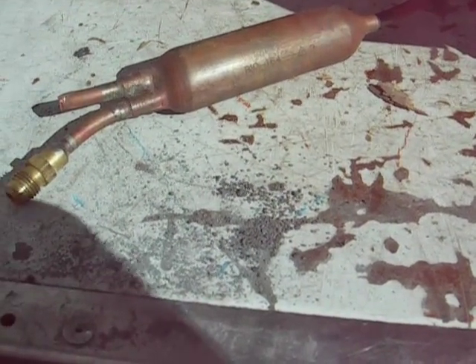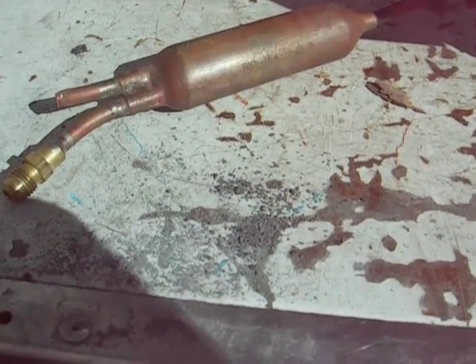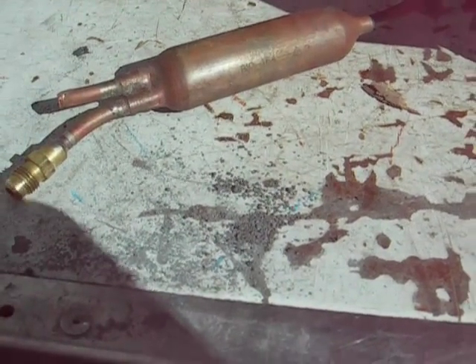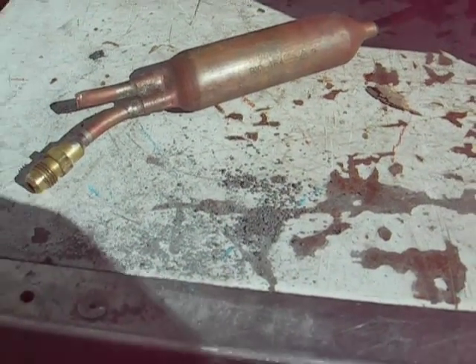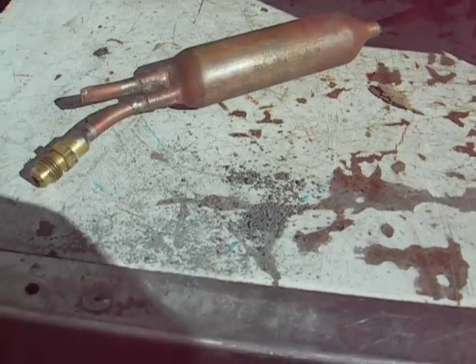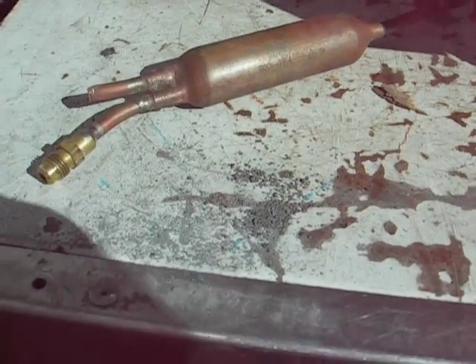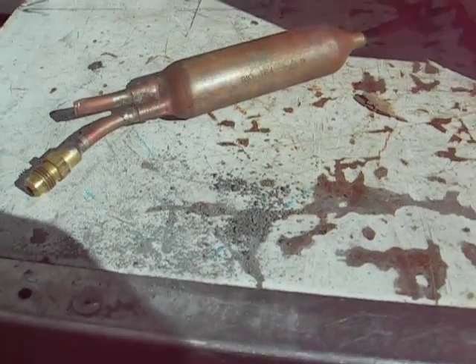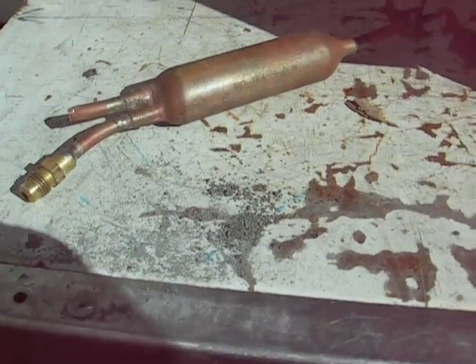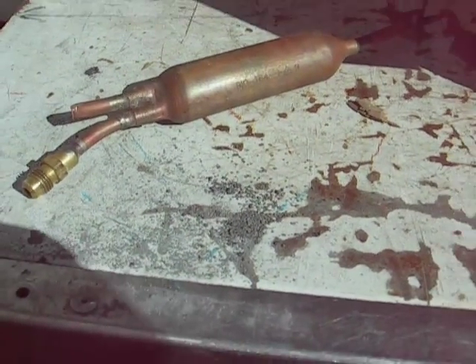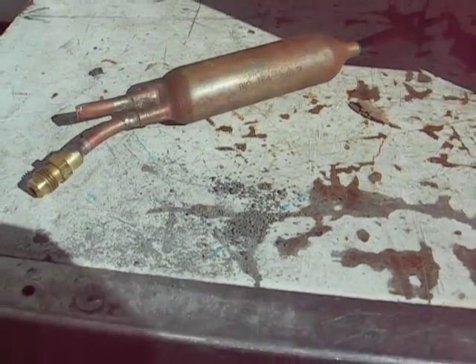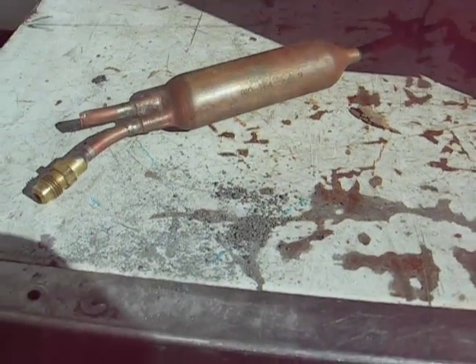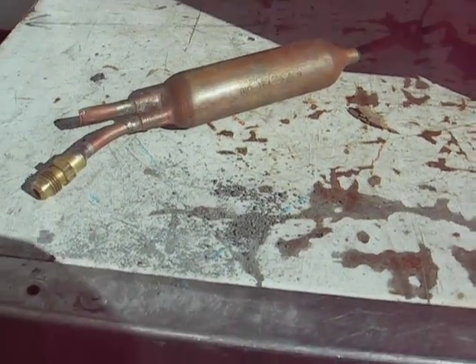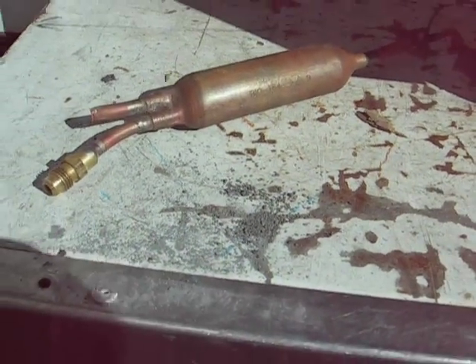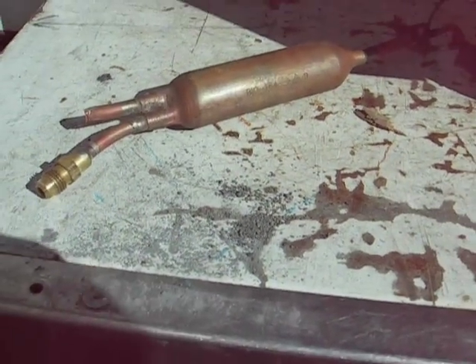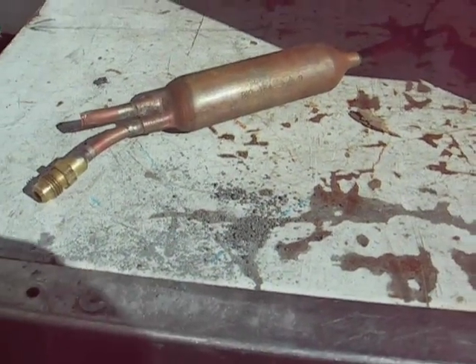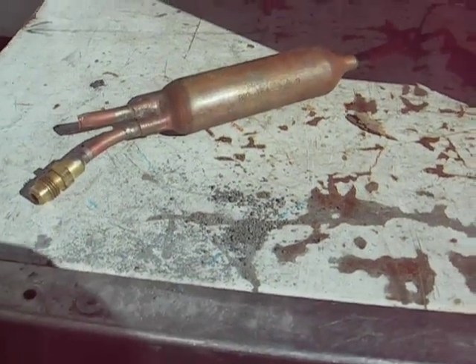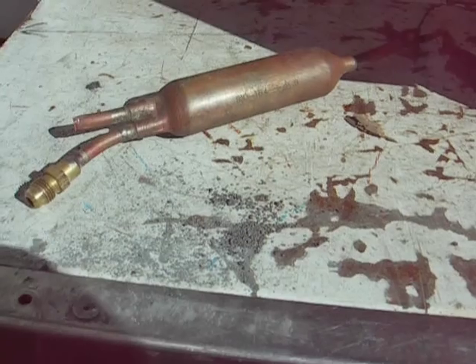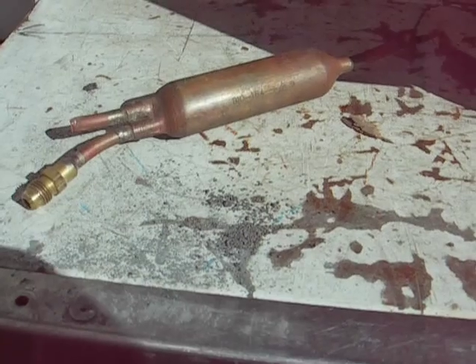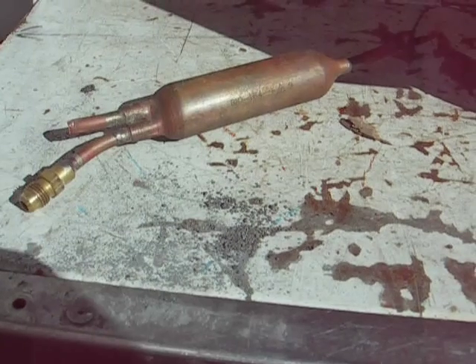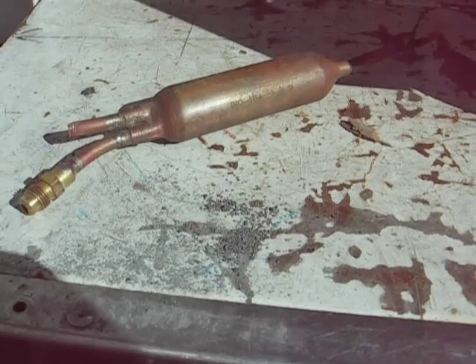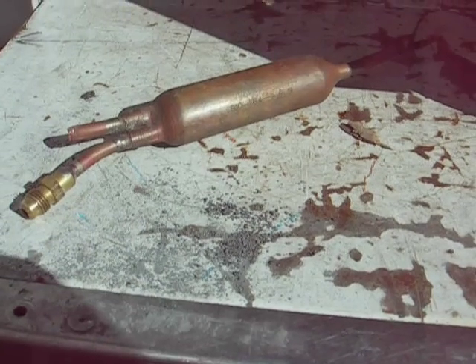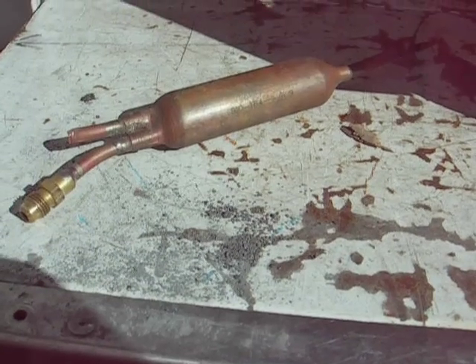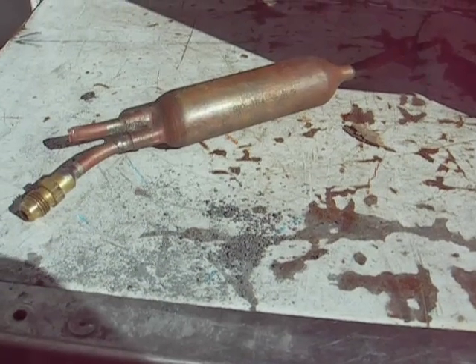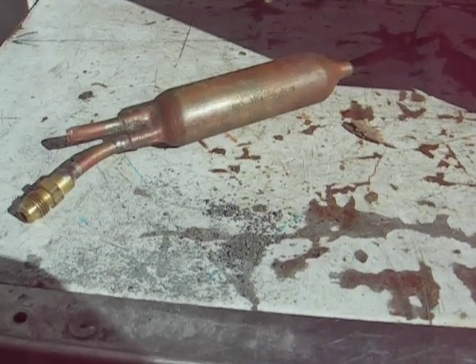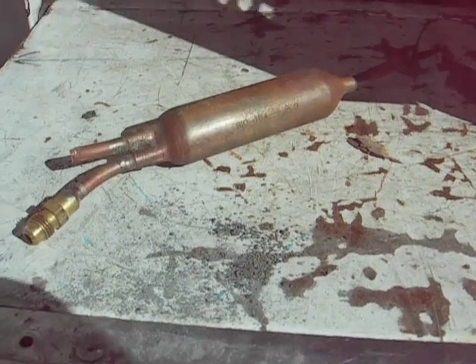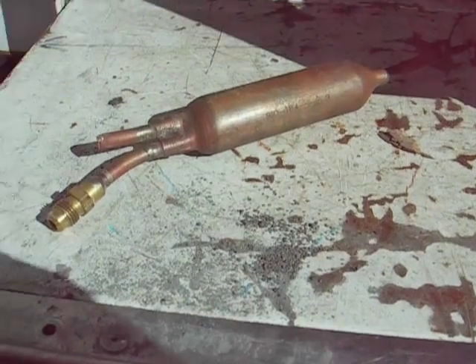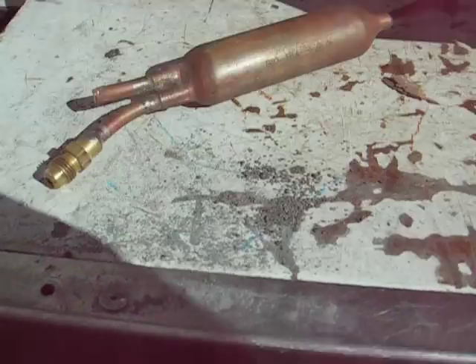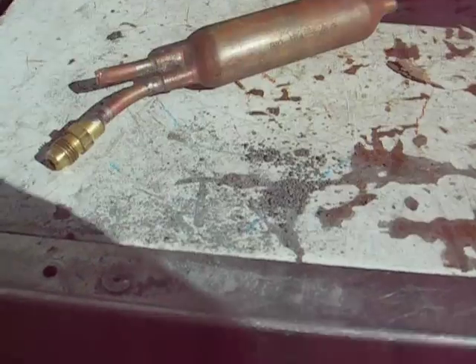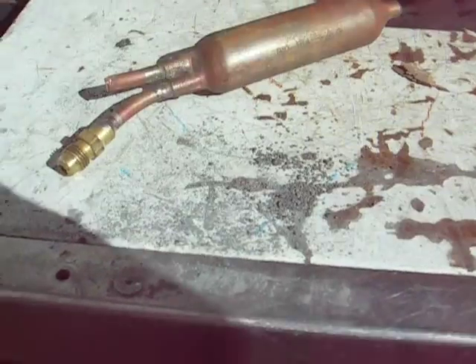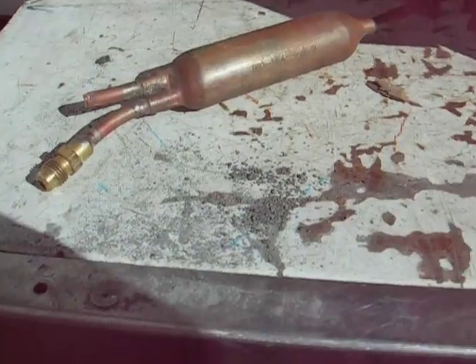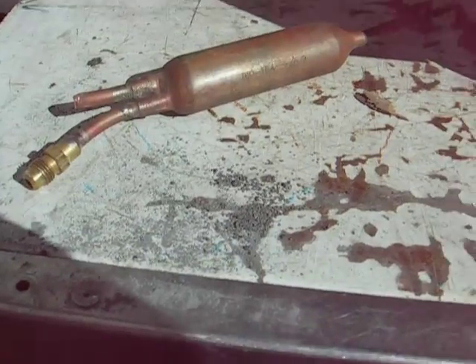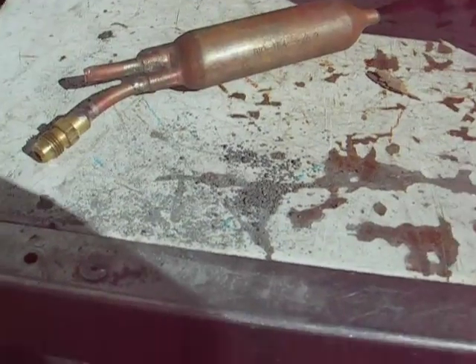So anyway, this is all about a plugged liquid line filter dryer — broken up inside.